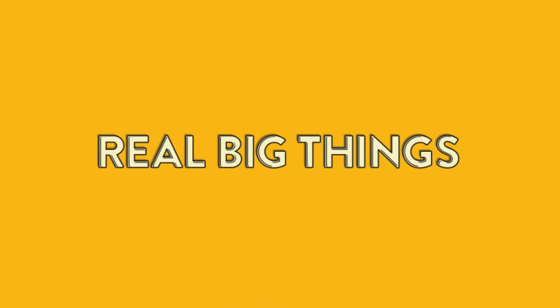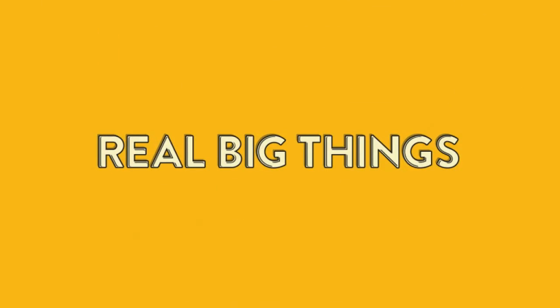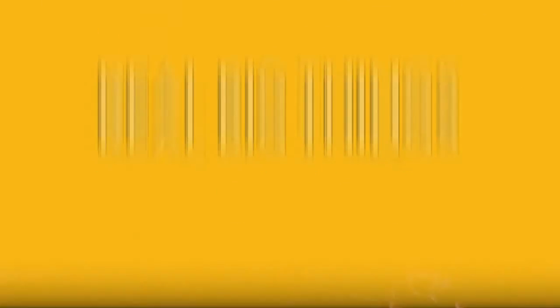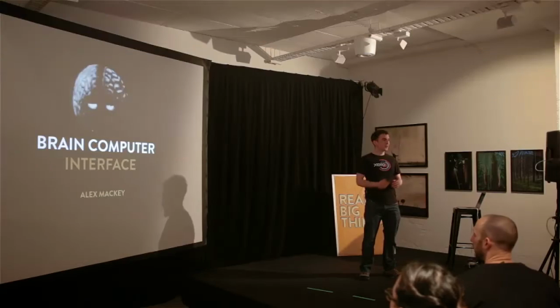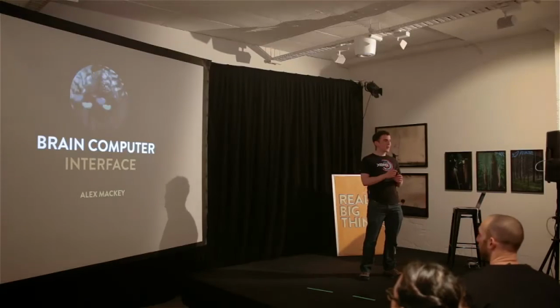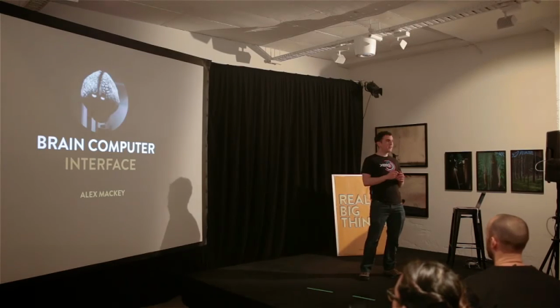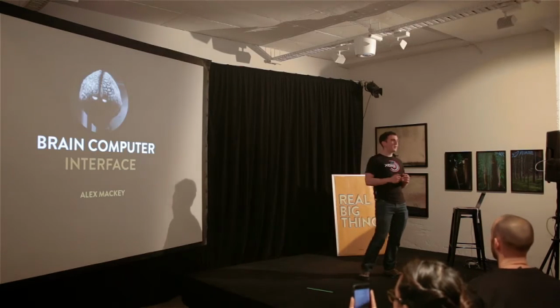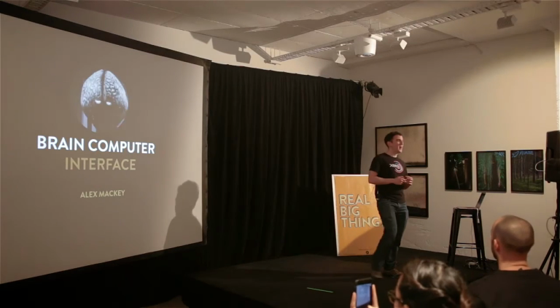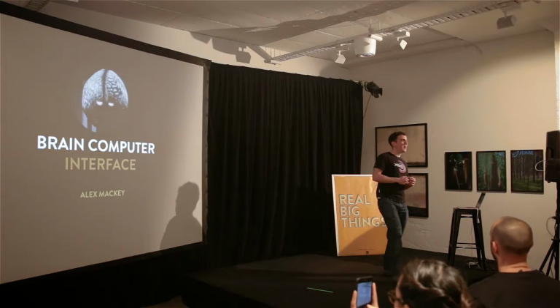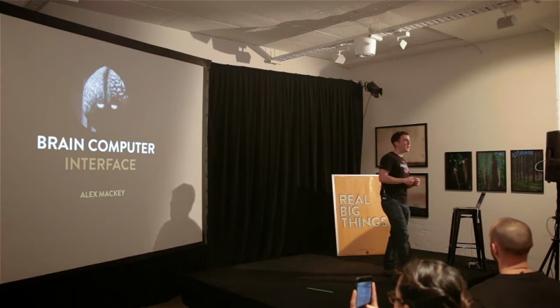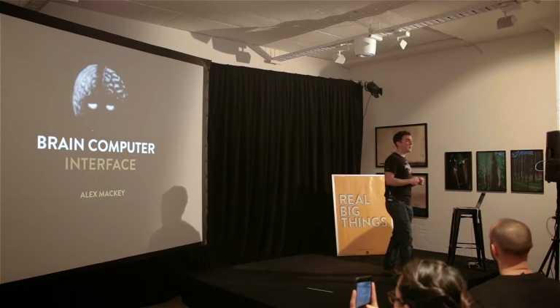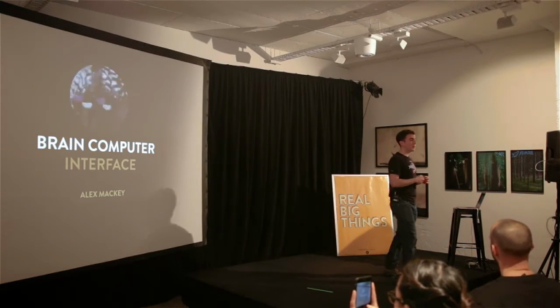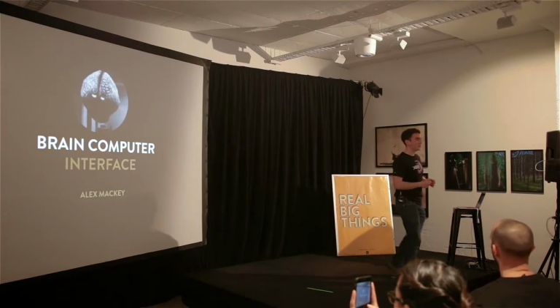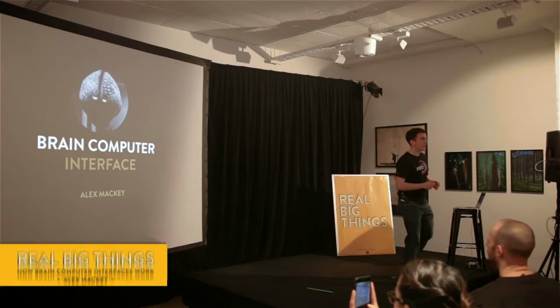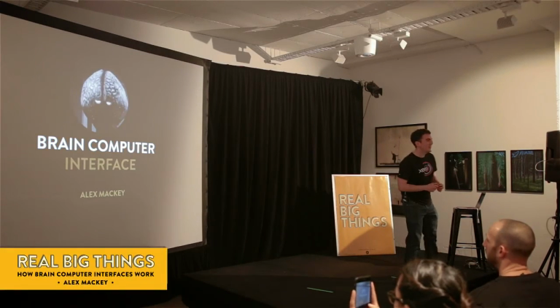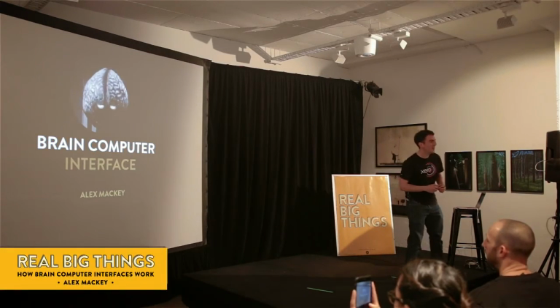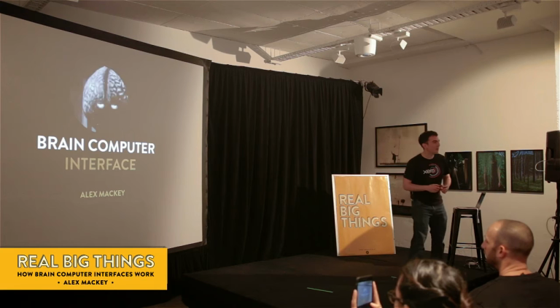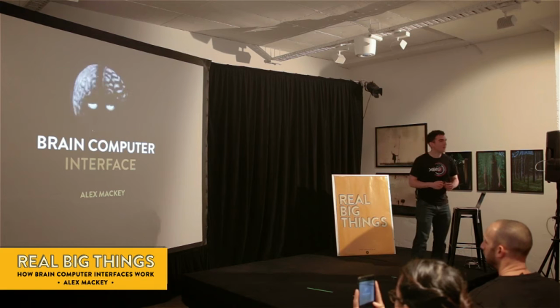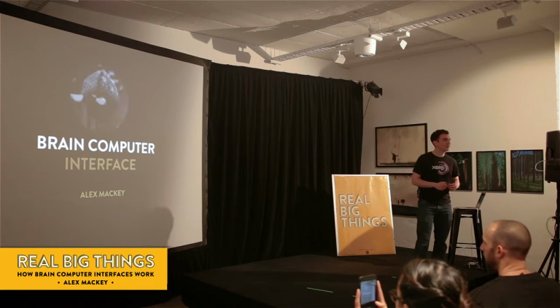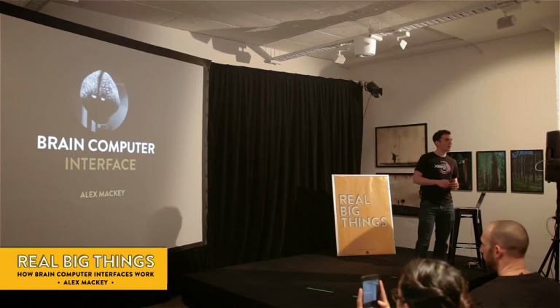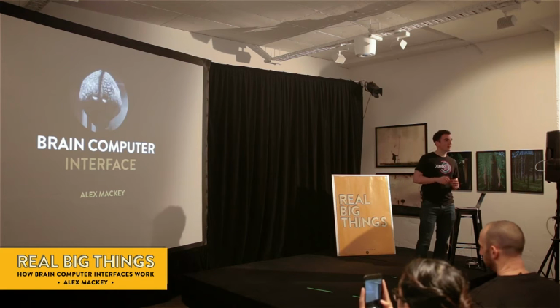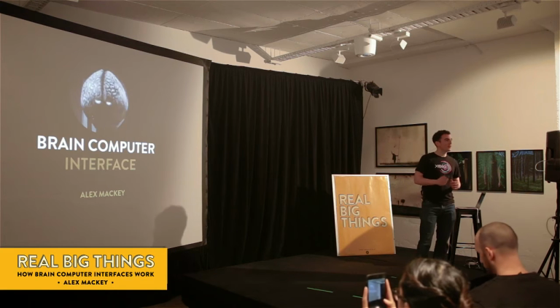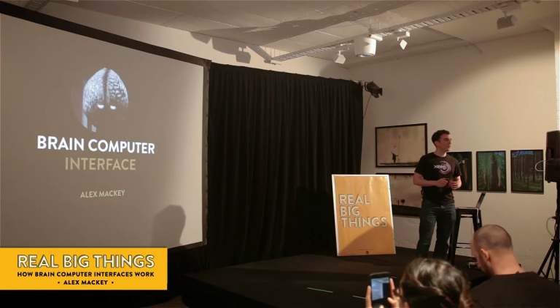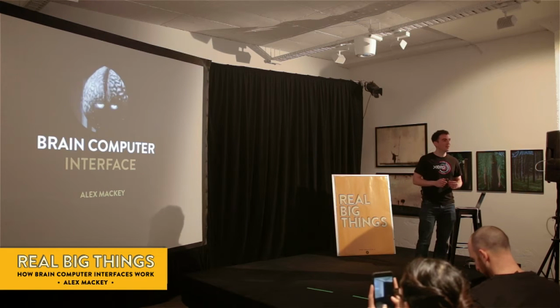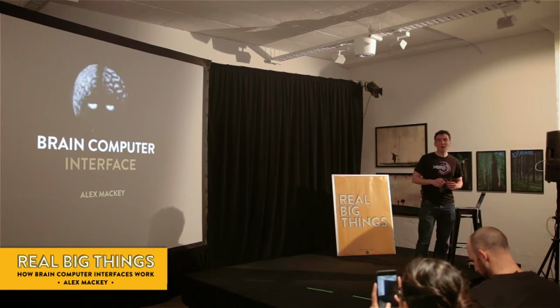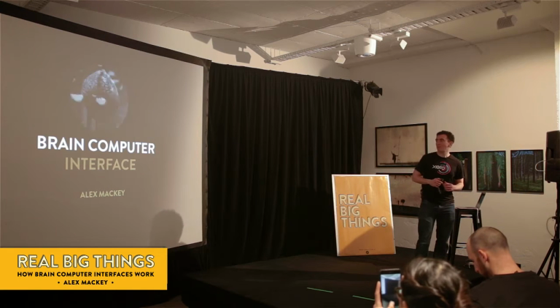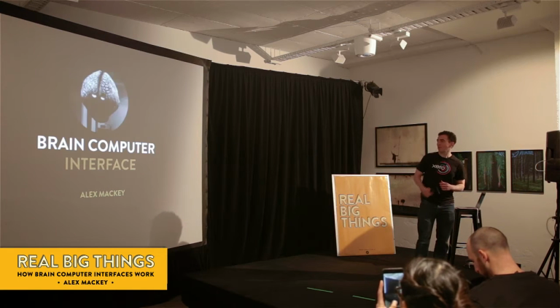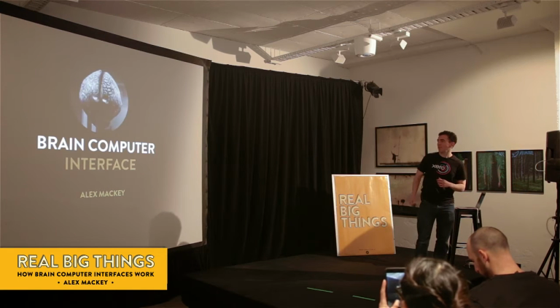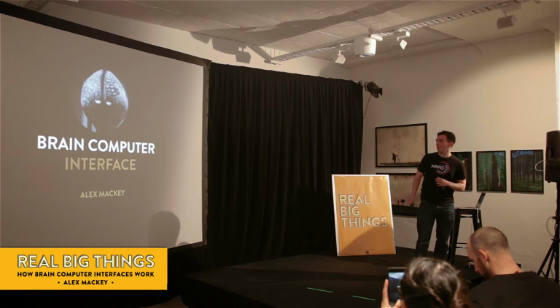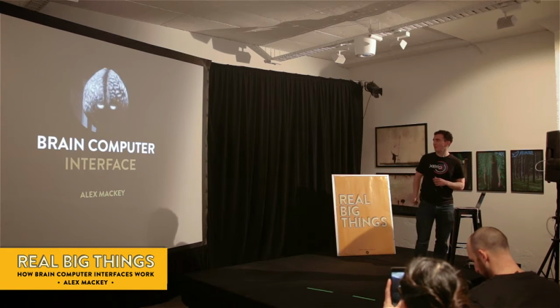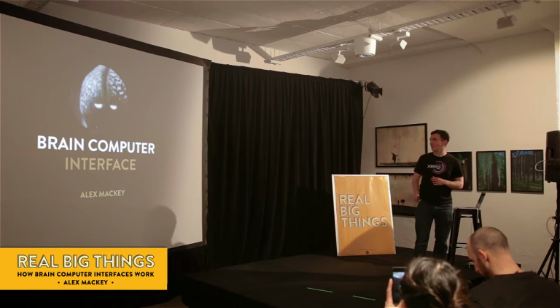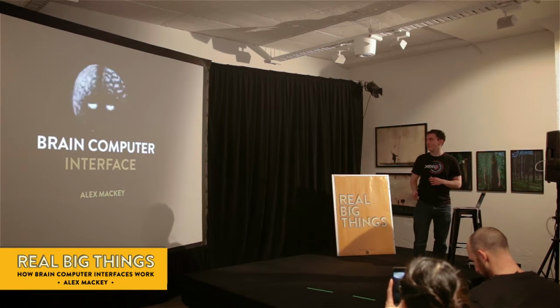Good morning everyone. My name is Alex Mackie. I work for Xero. I'm going to be talking to you about brain-computer interfaces.